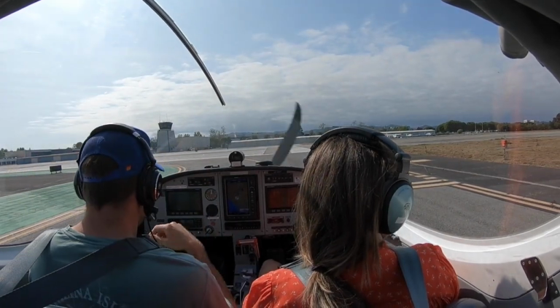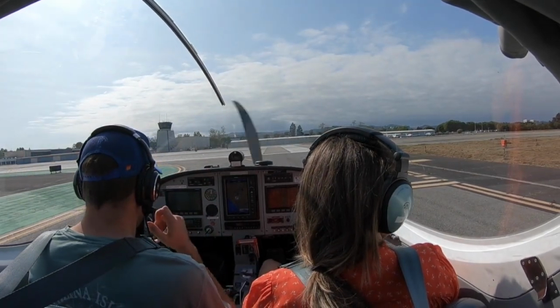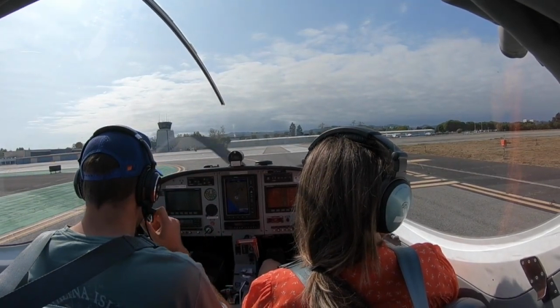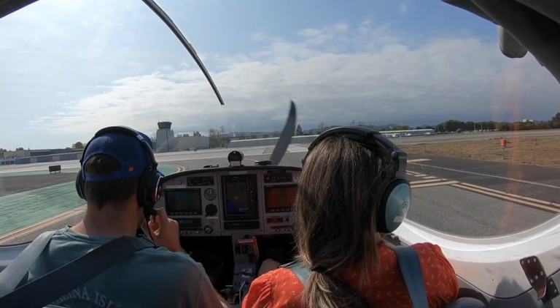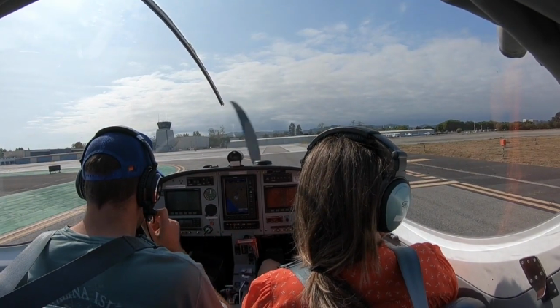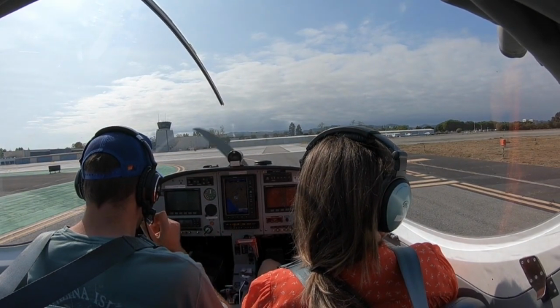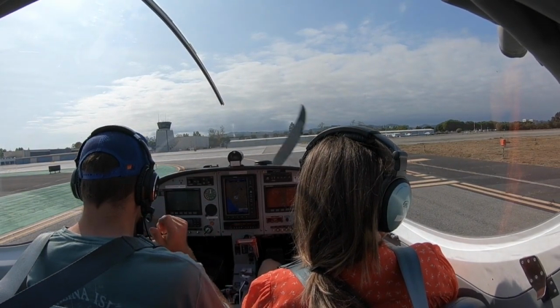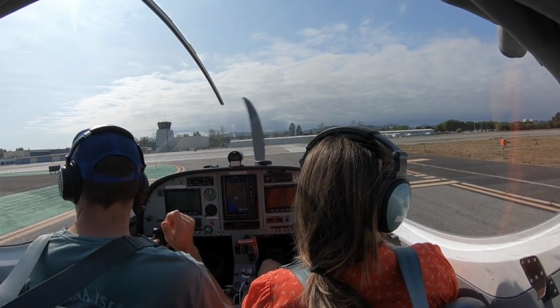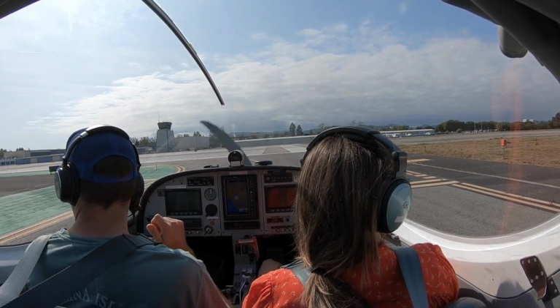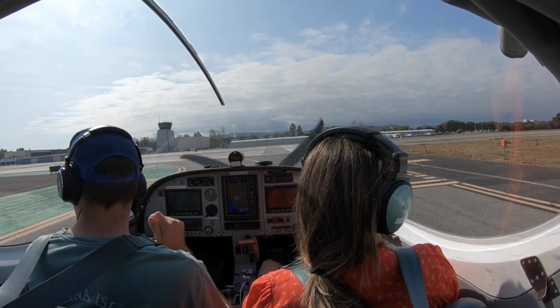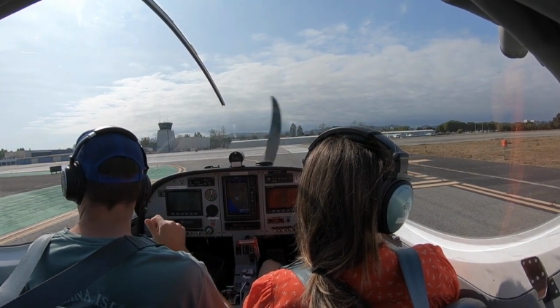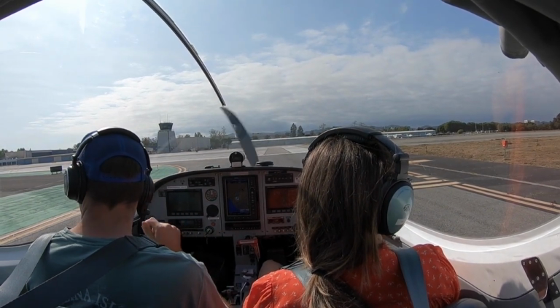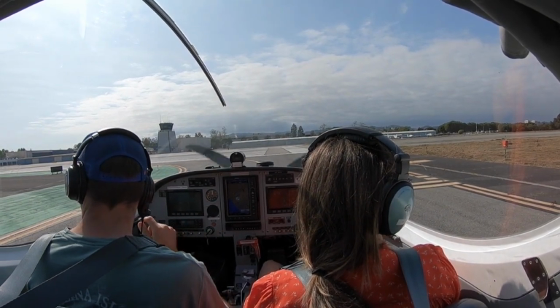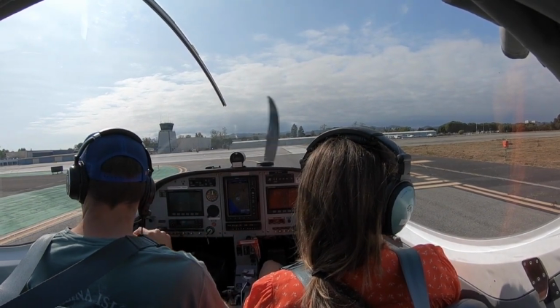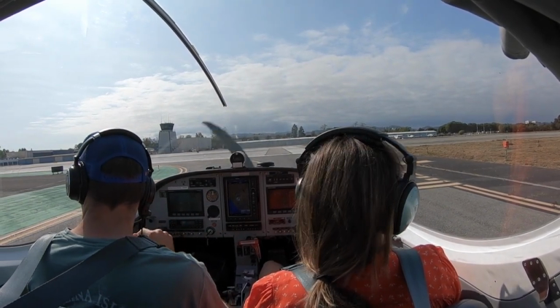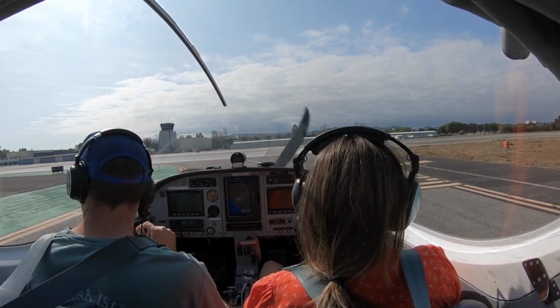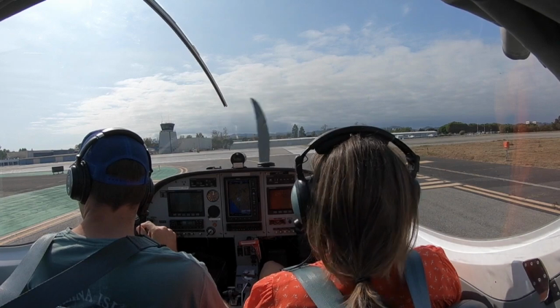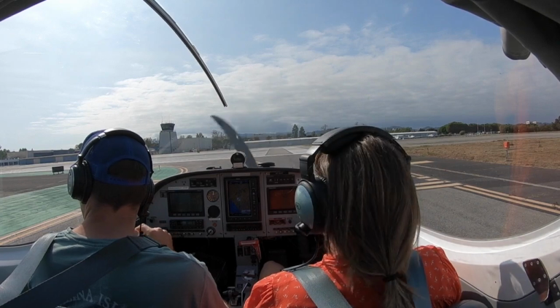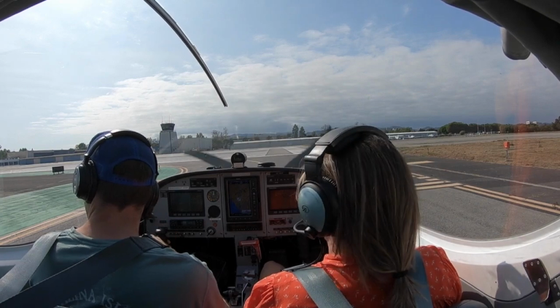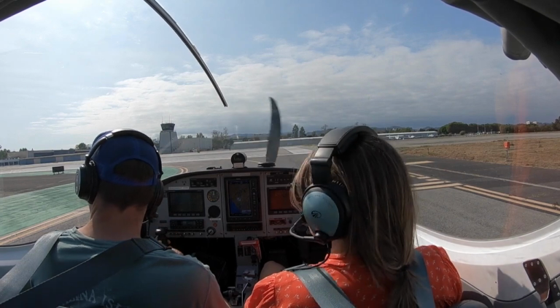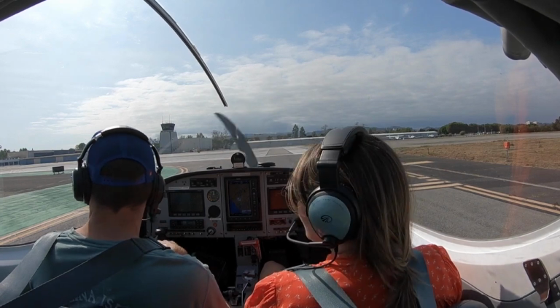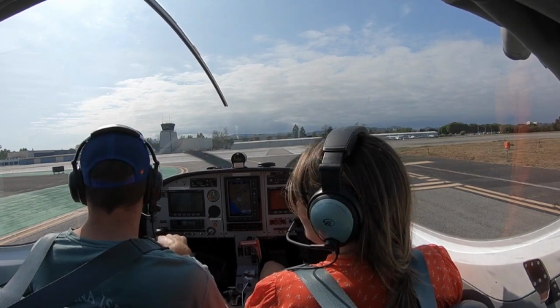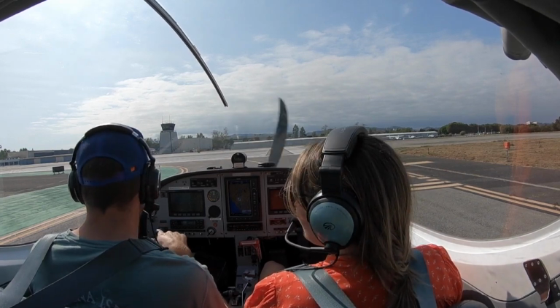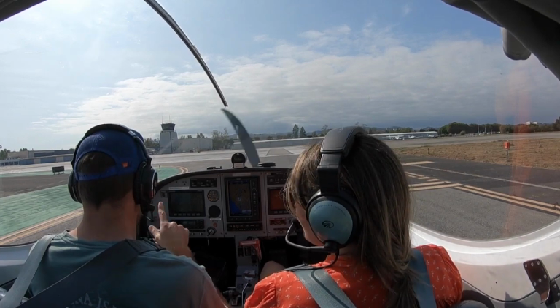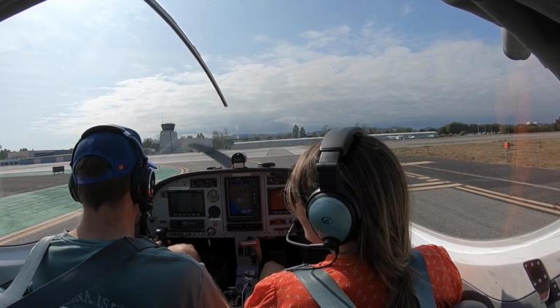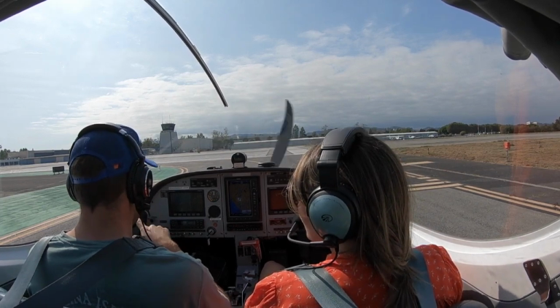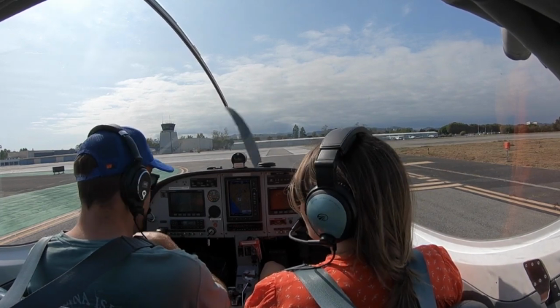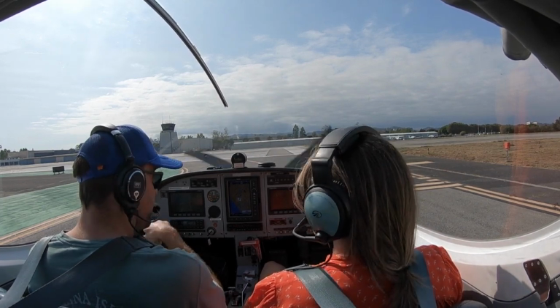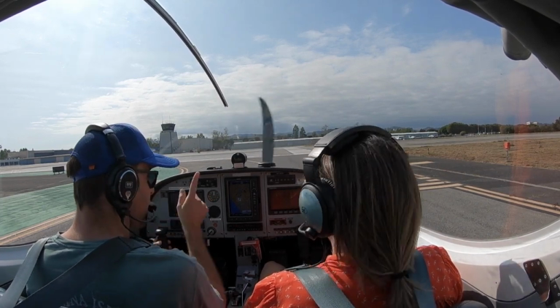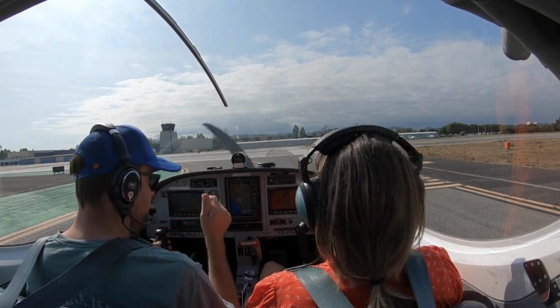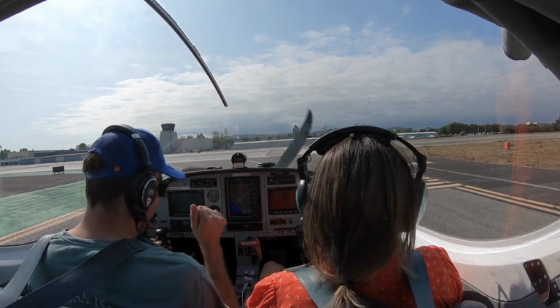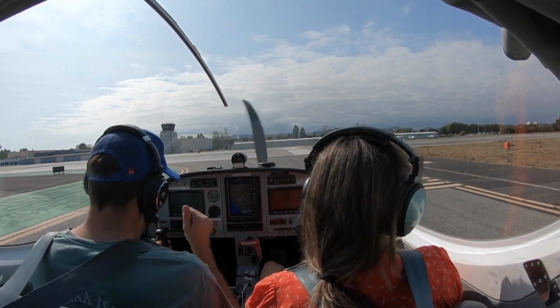Santa Monica Tower, Lightsport 427R, holding short at Bravo 5, runway 21, right turn at the shoreline for closed traffic.